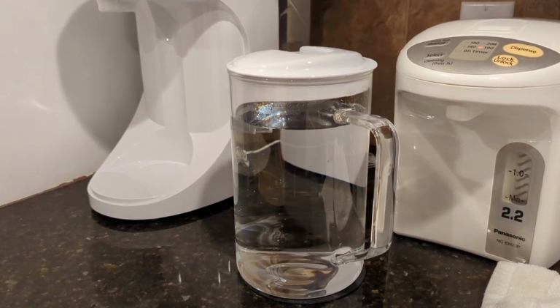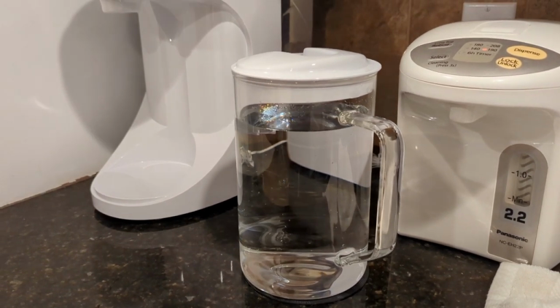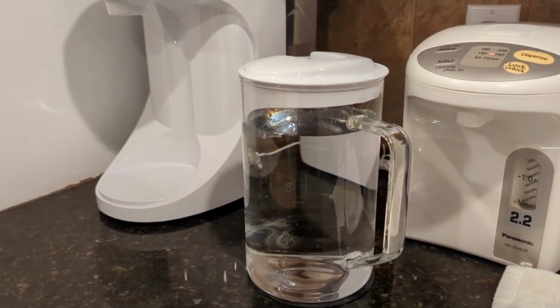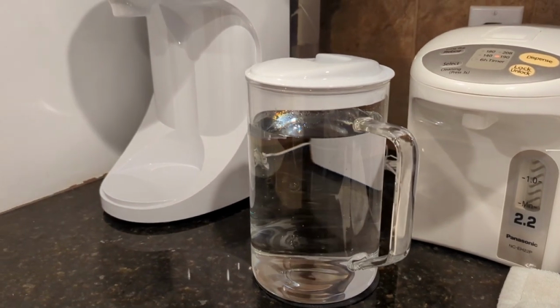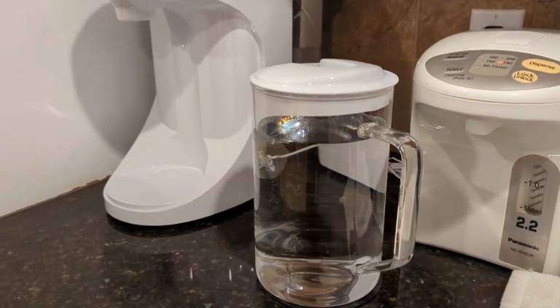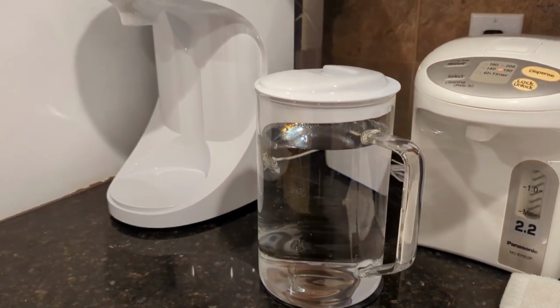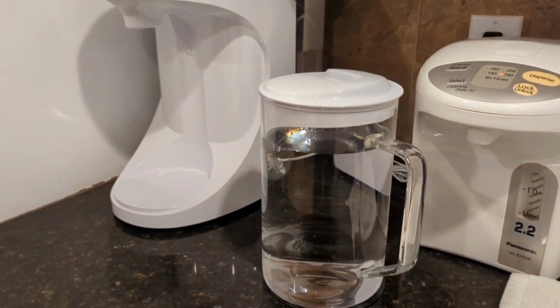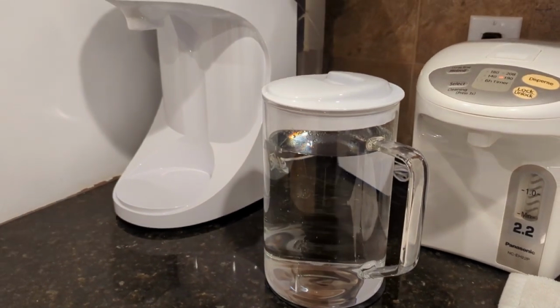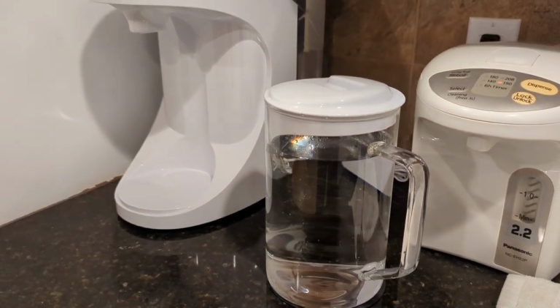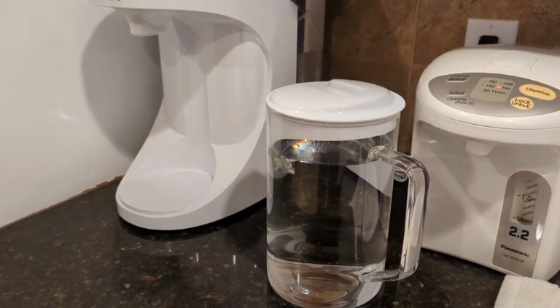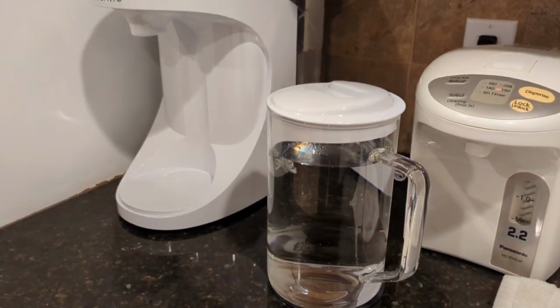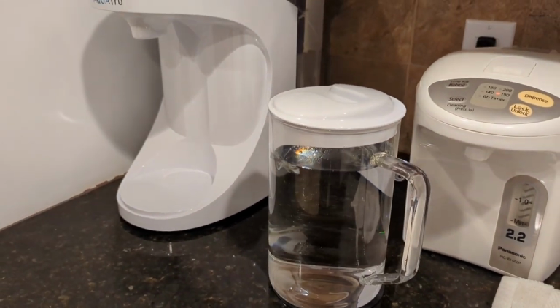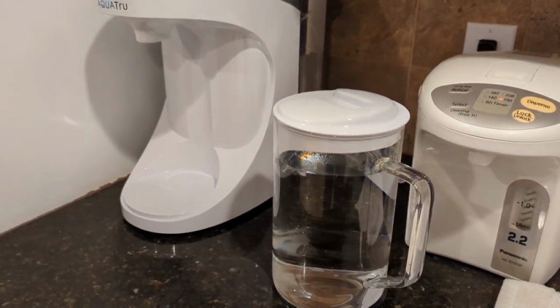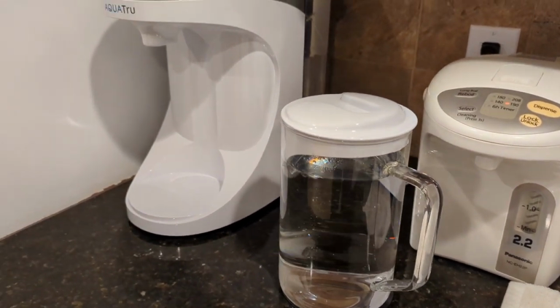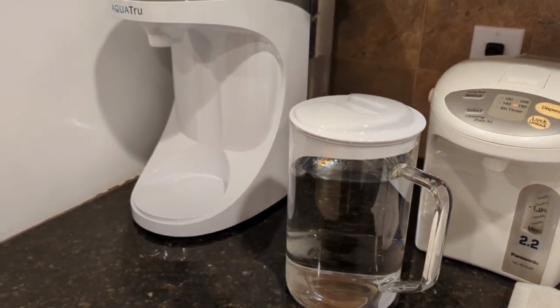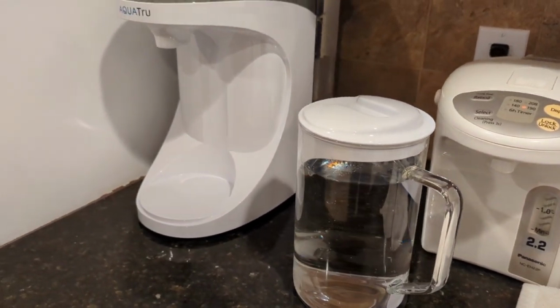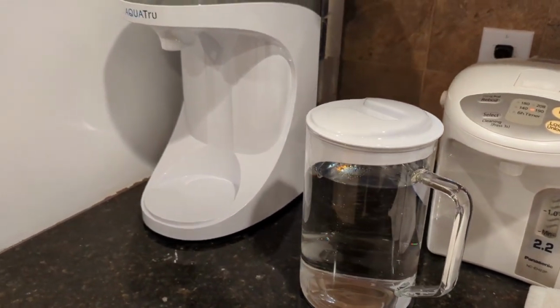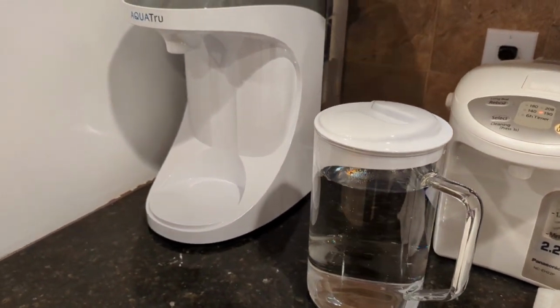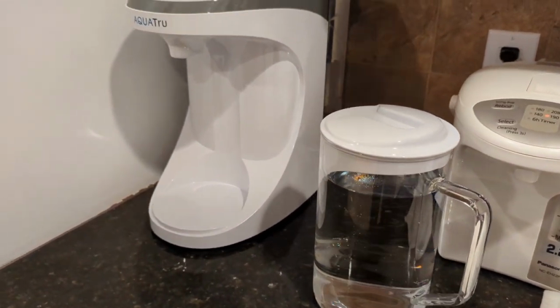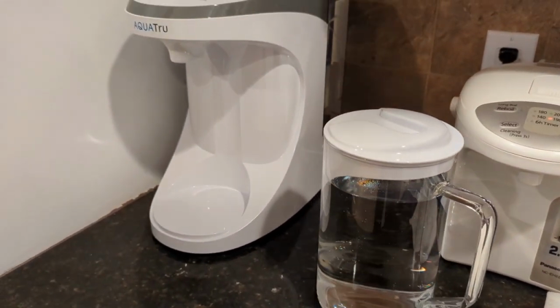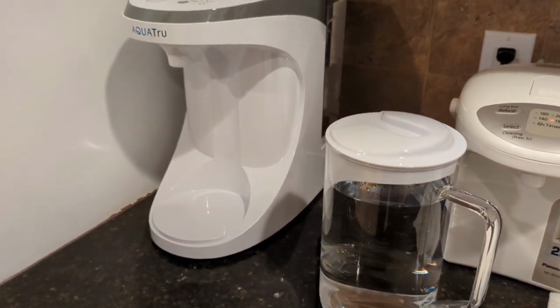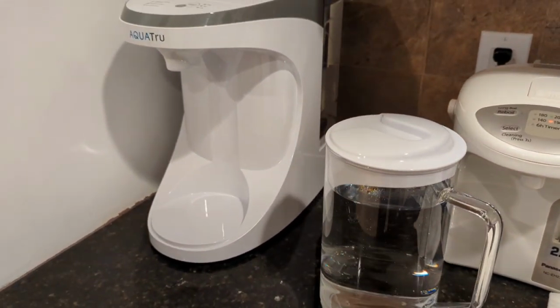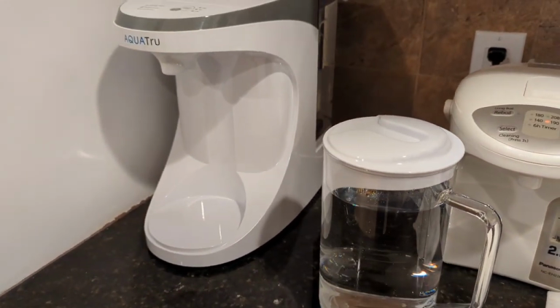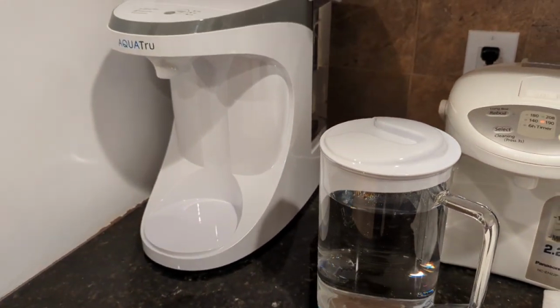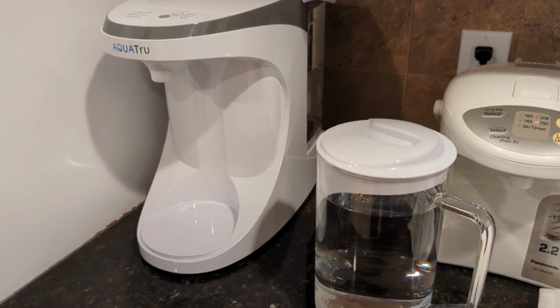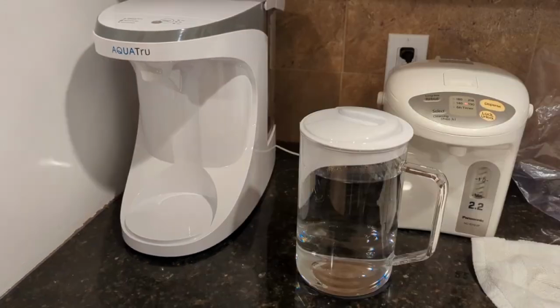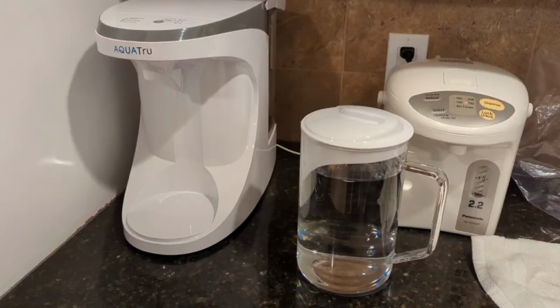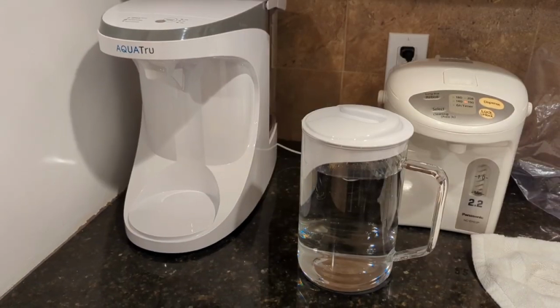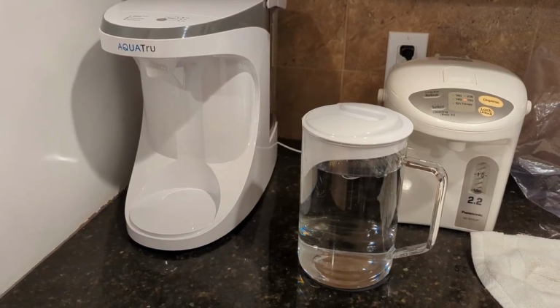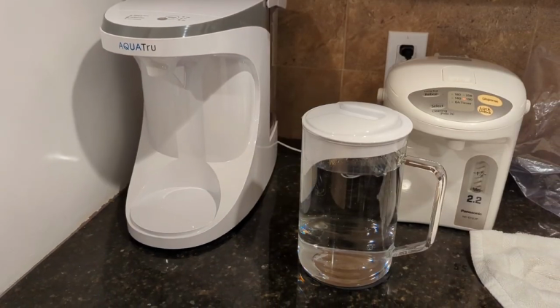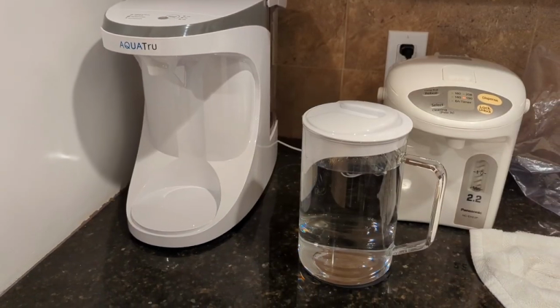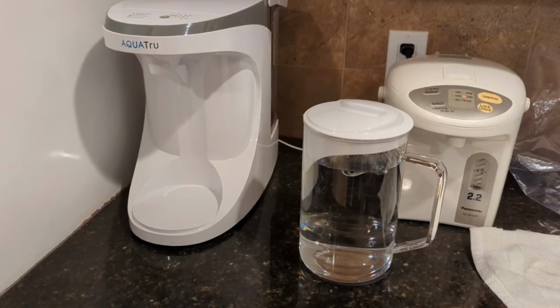Otherwise, I'm satisfied with the unit so far — we'll see how it lasts.